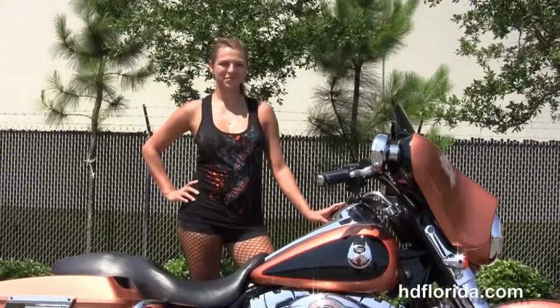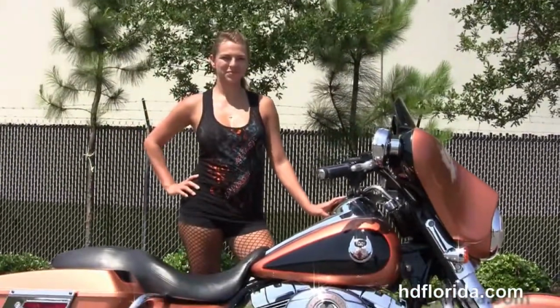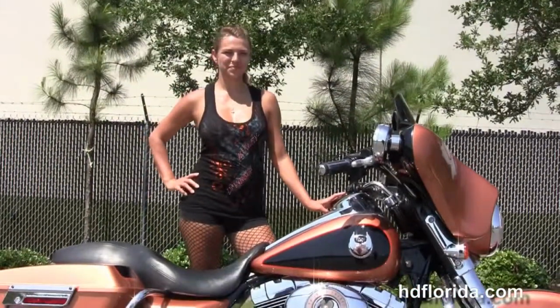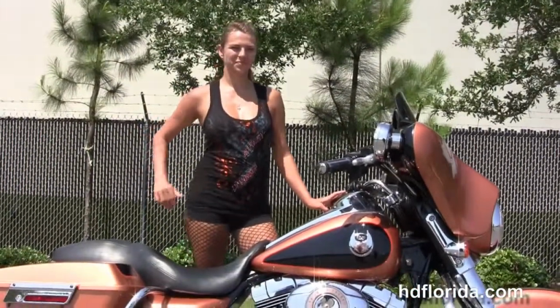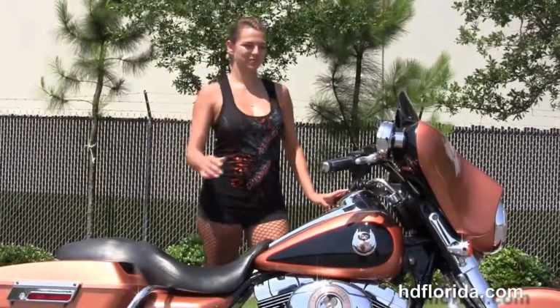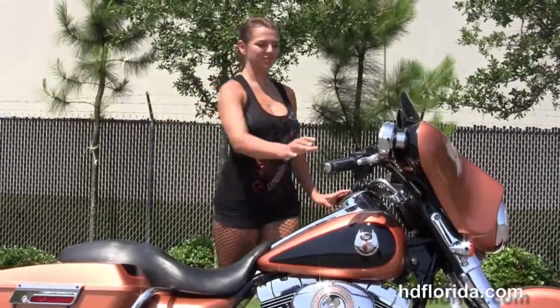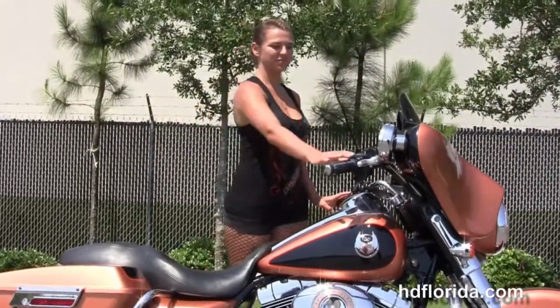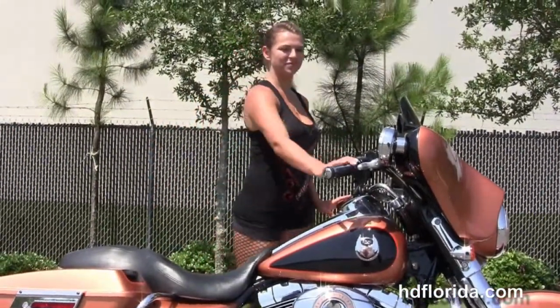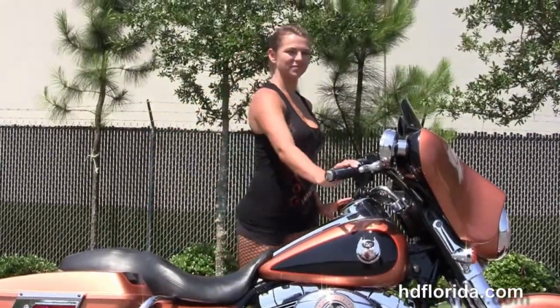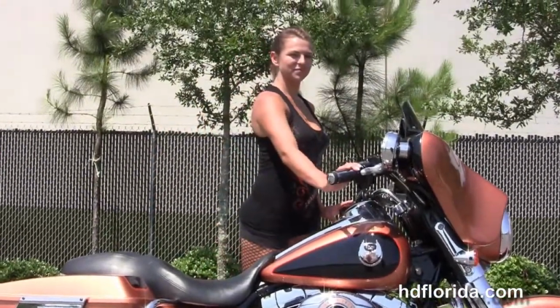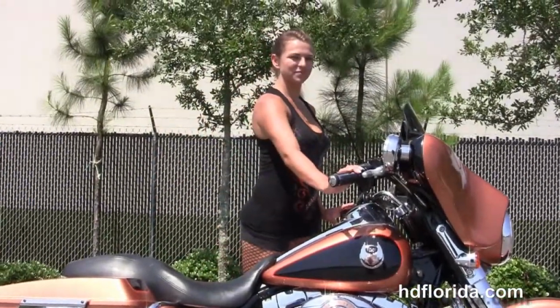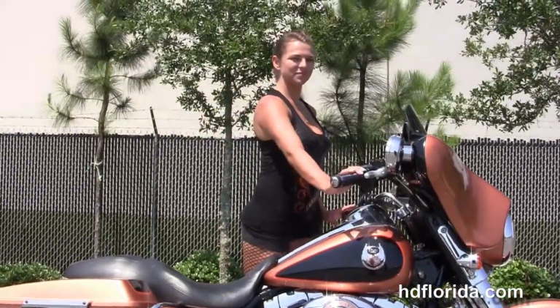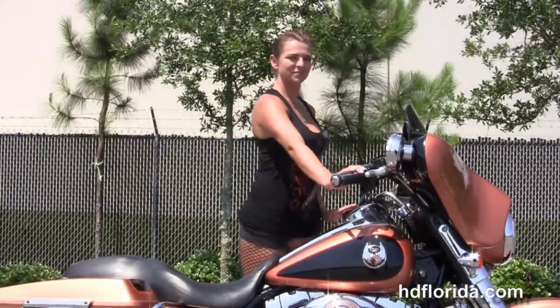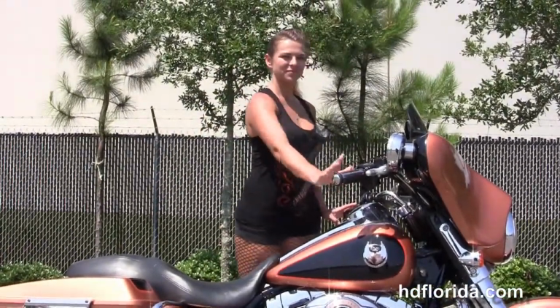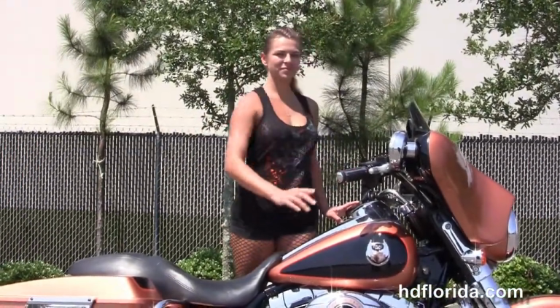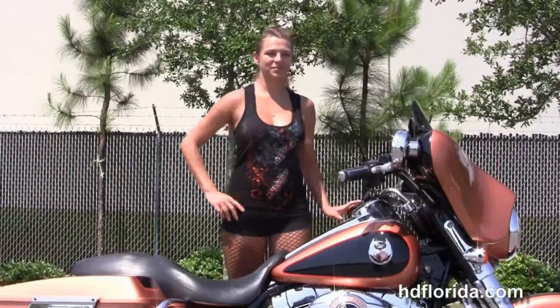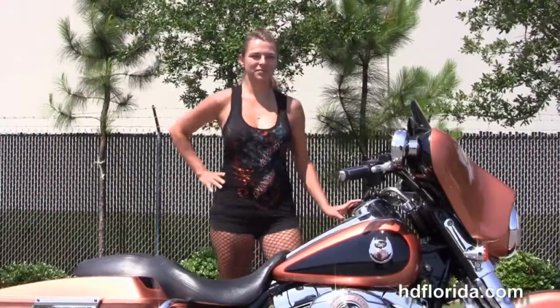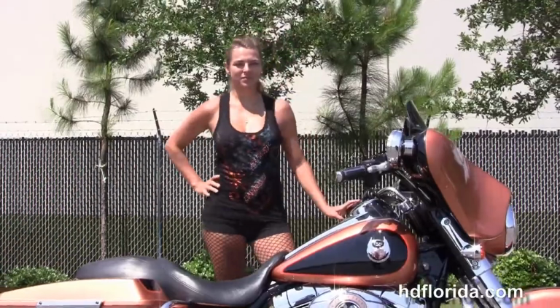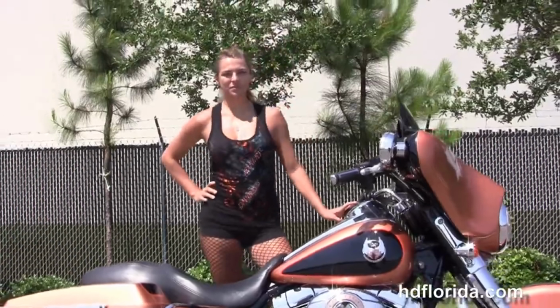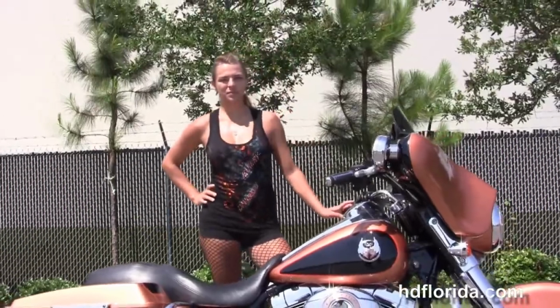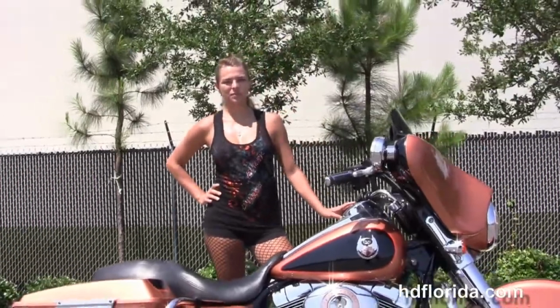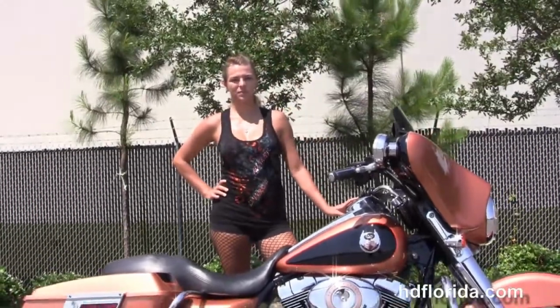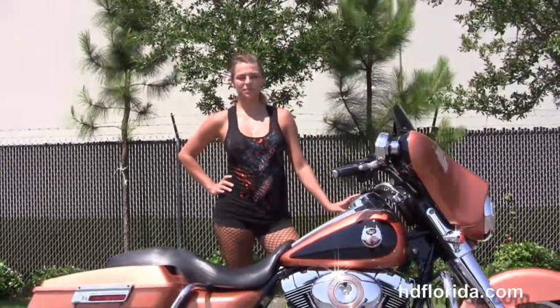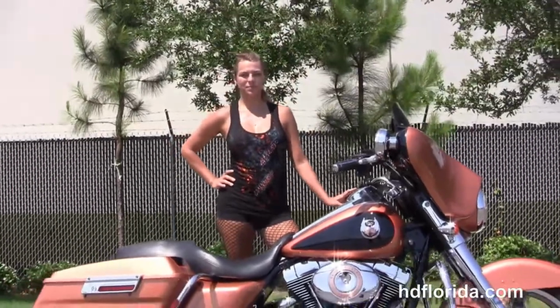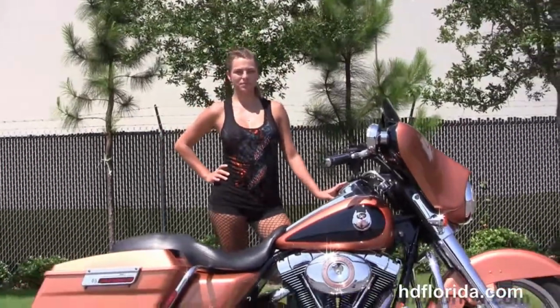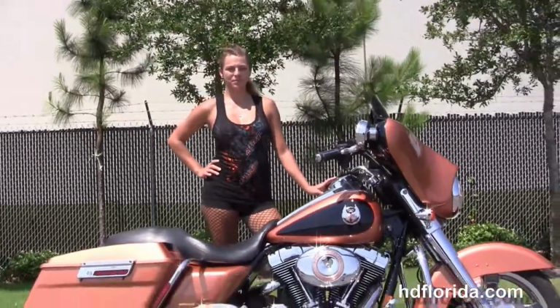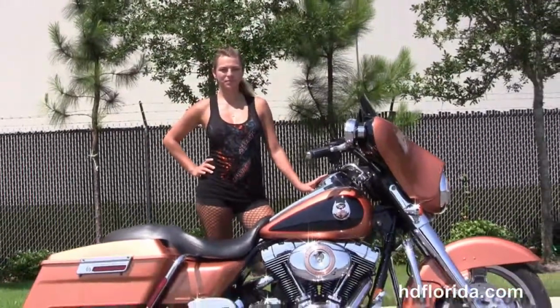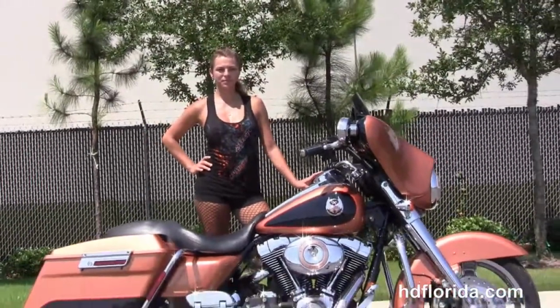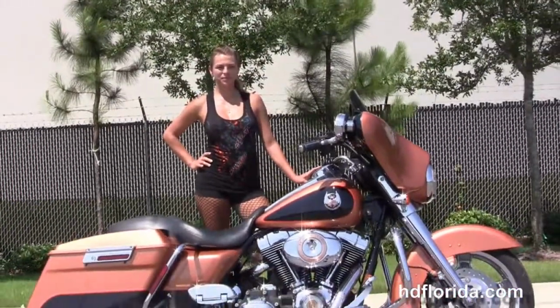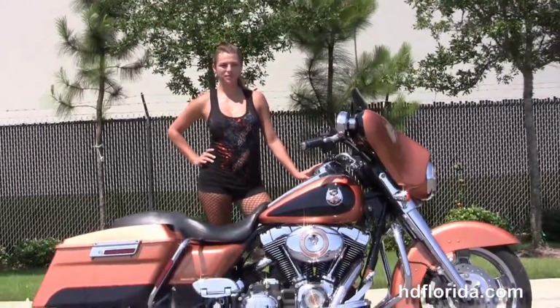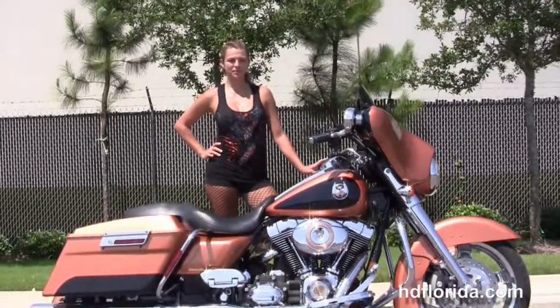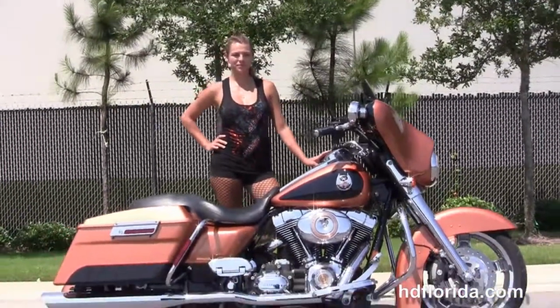Angel is going to fire it up for us real quick. Here at the world-famous Harley-Davidson of Florida, all our bikes are fully serviced and safety inspected.